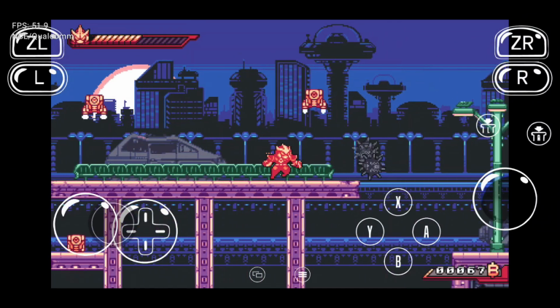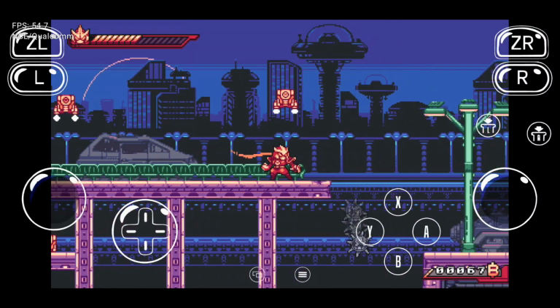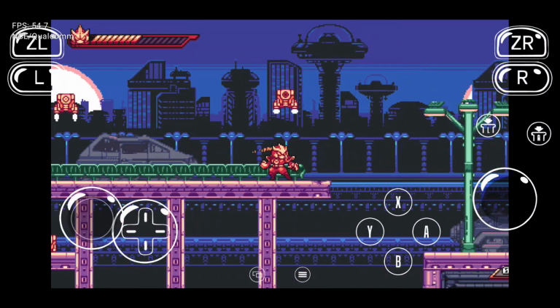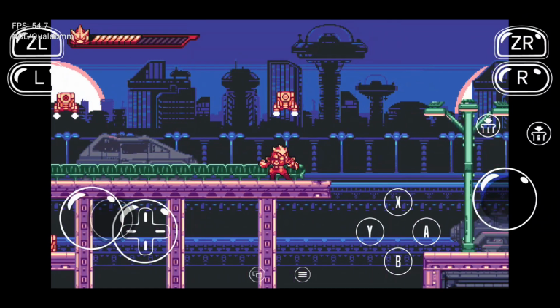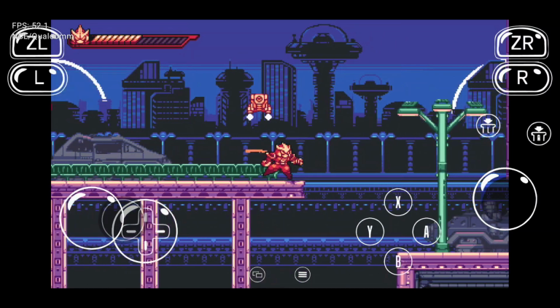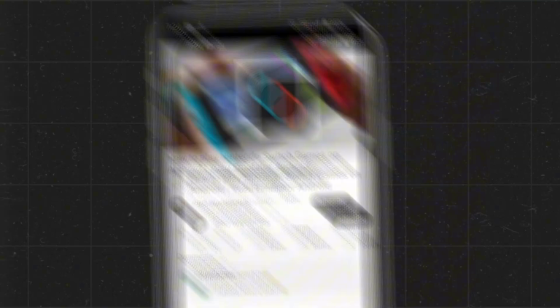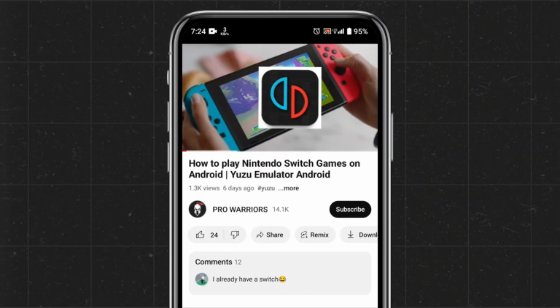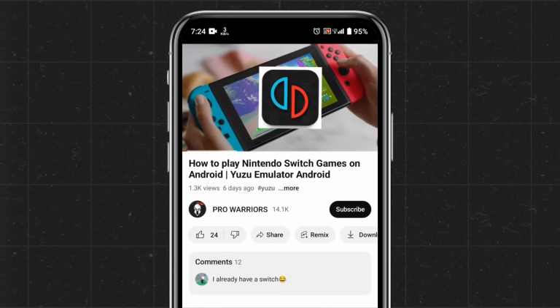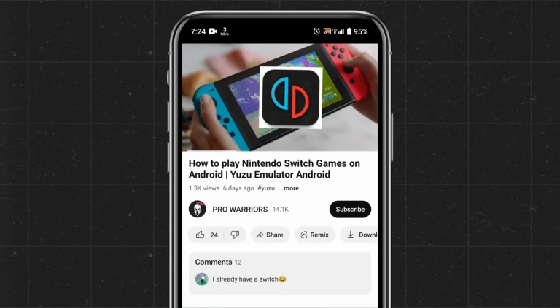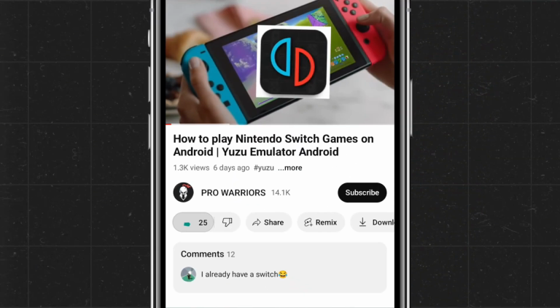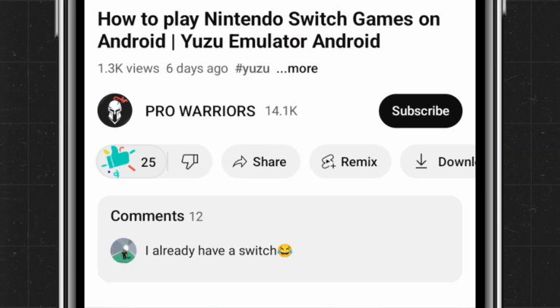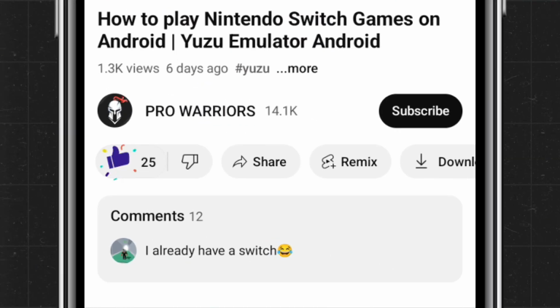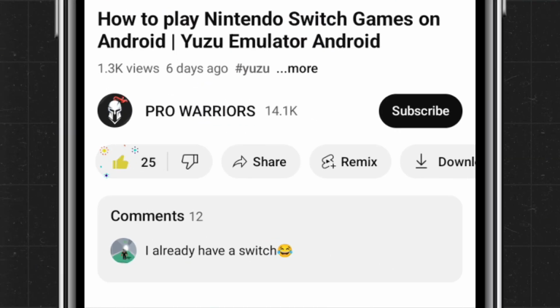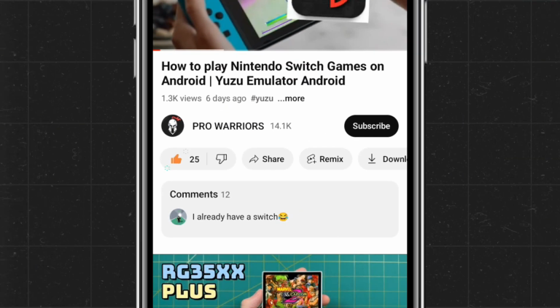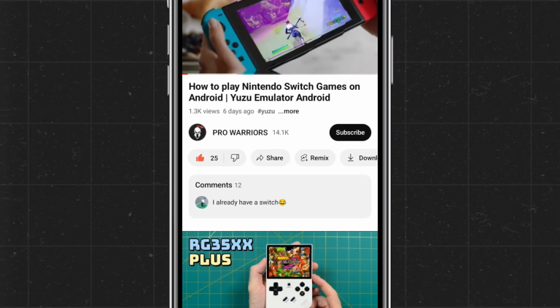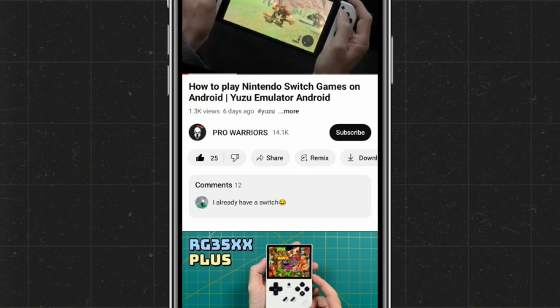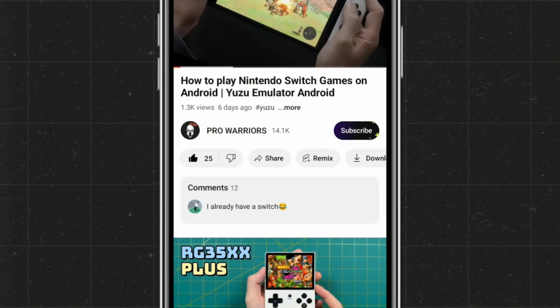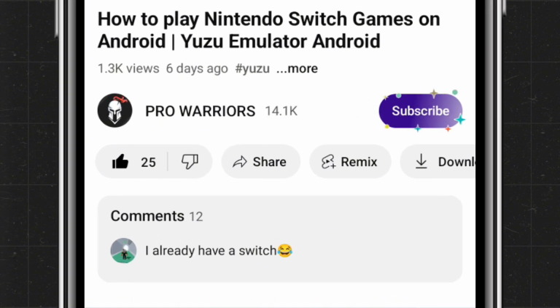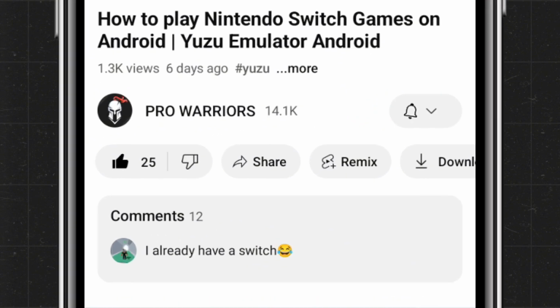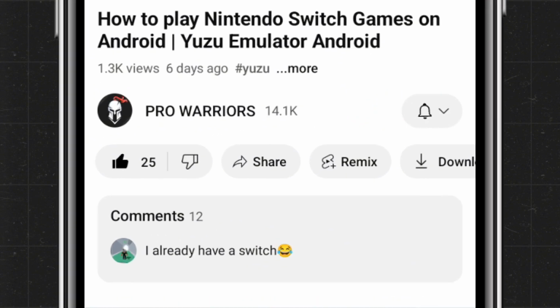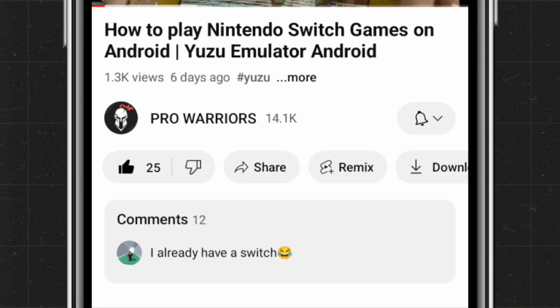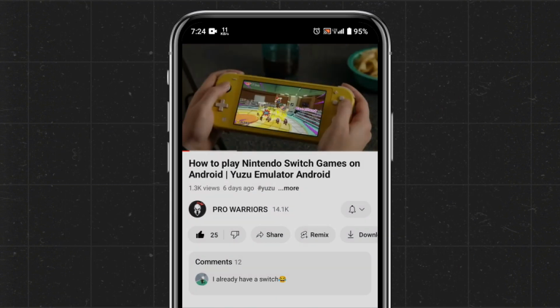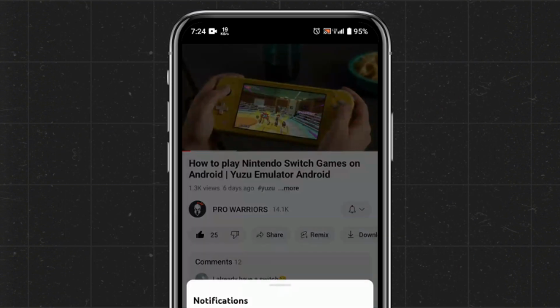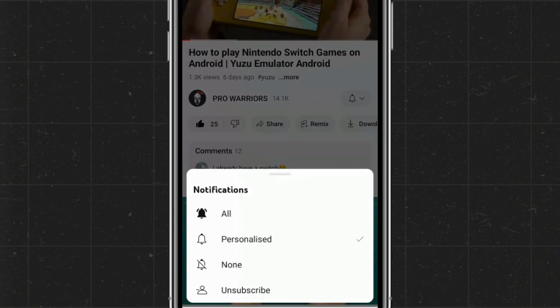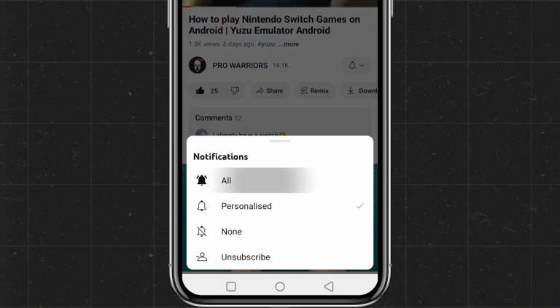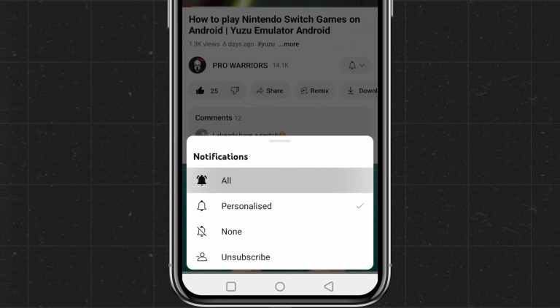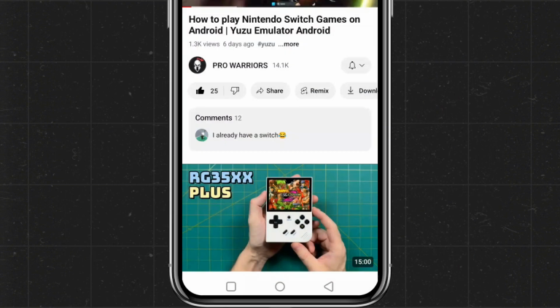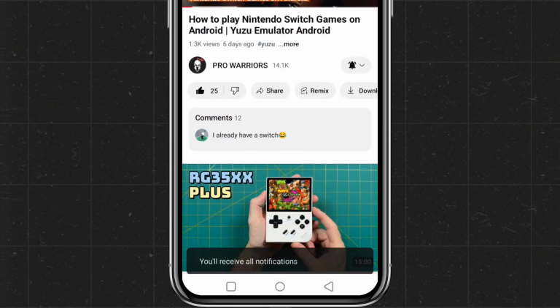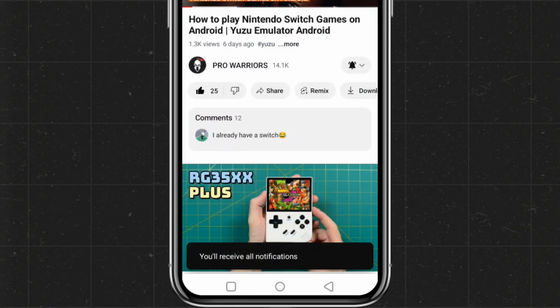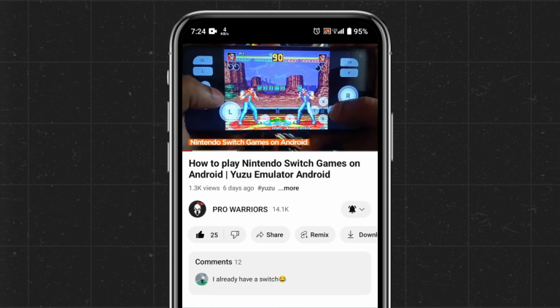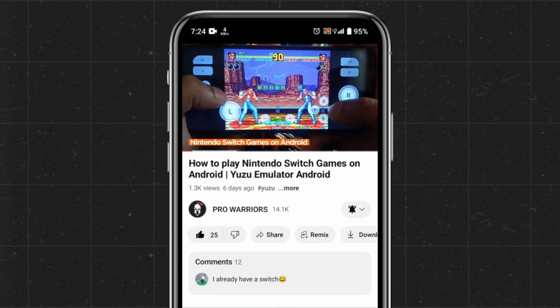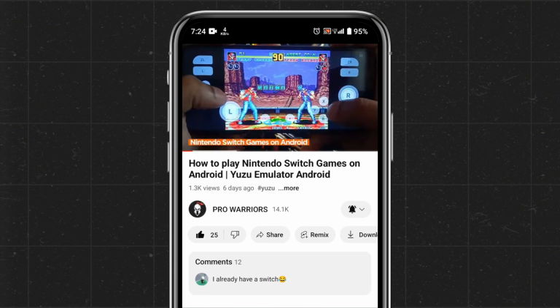If you find this video helpful, please make sure to like and subscribe to our channel, and don't forget to hit the bell icon so you never miss an update.